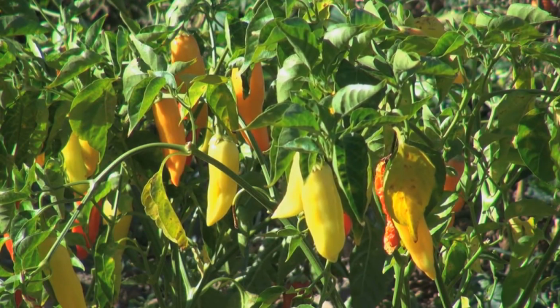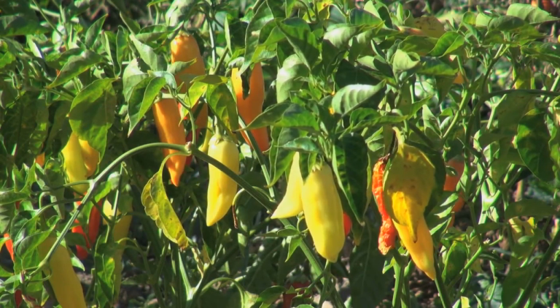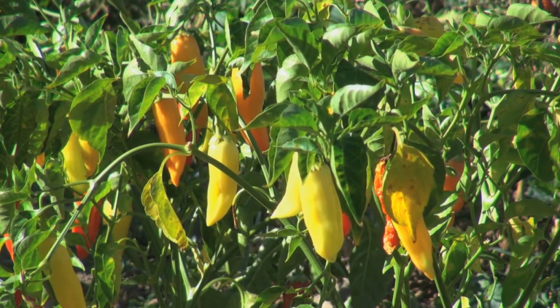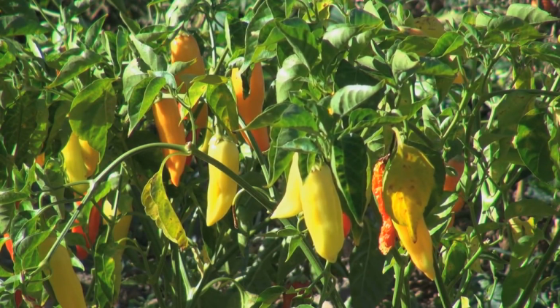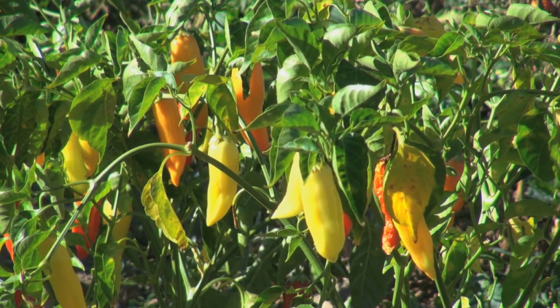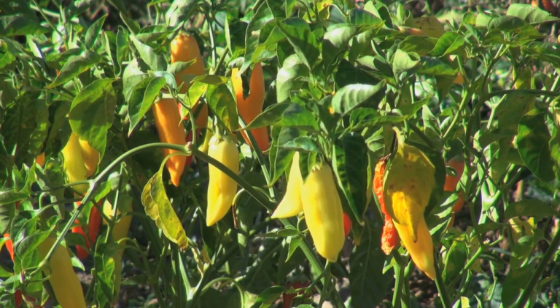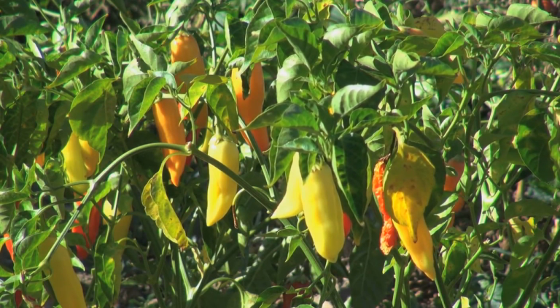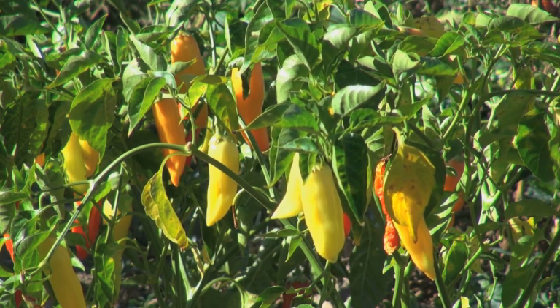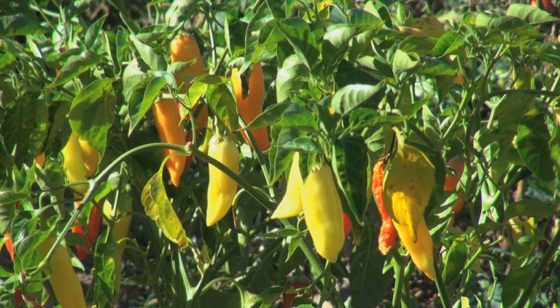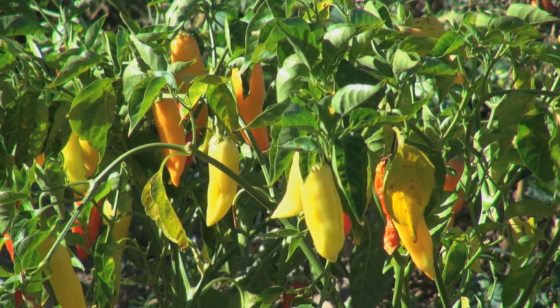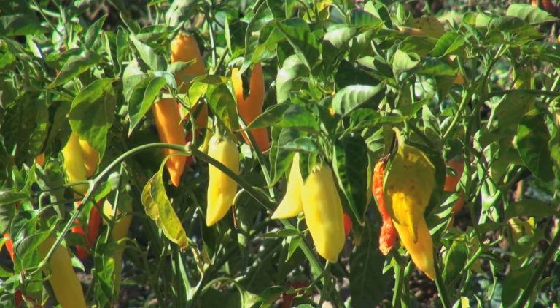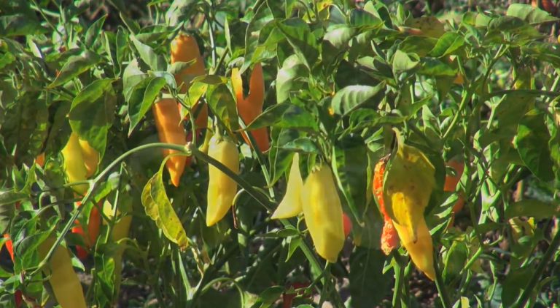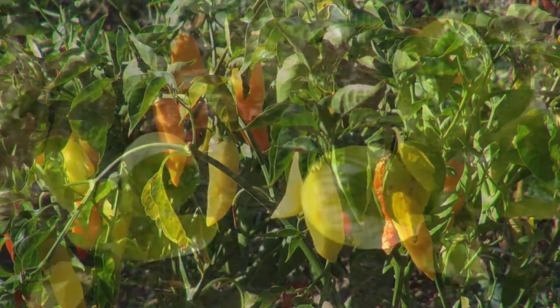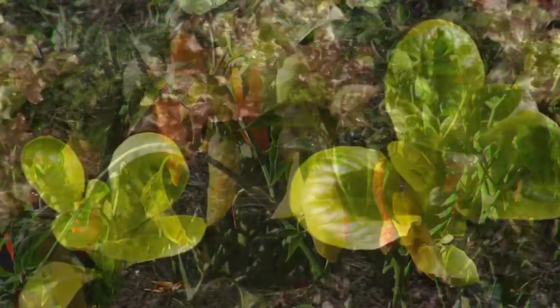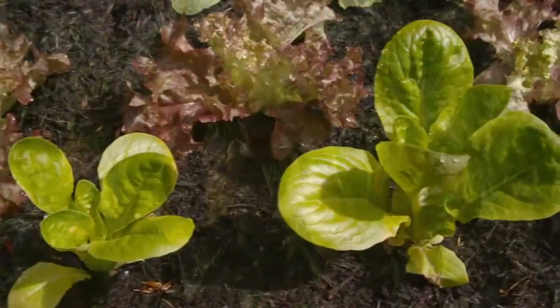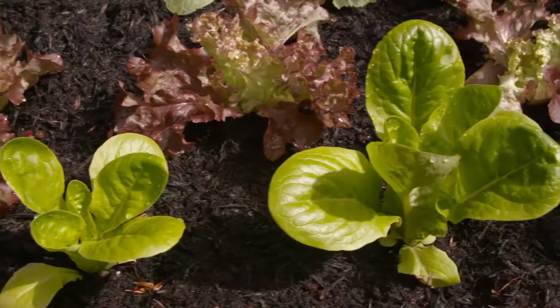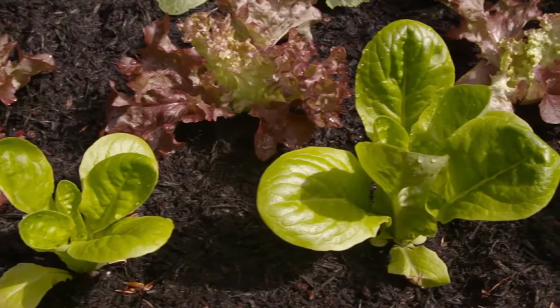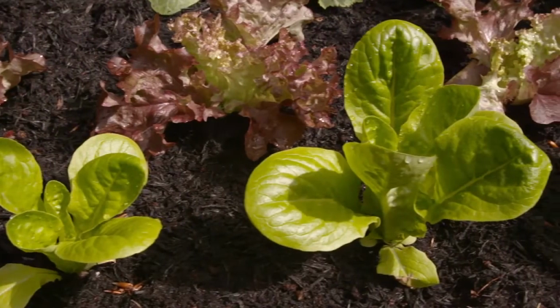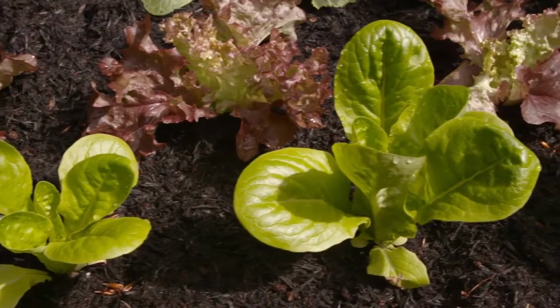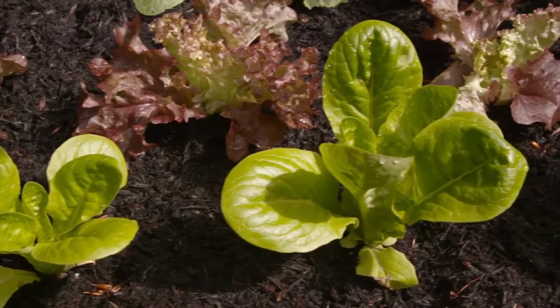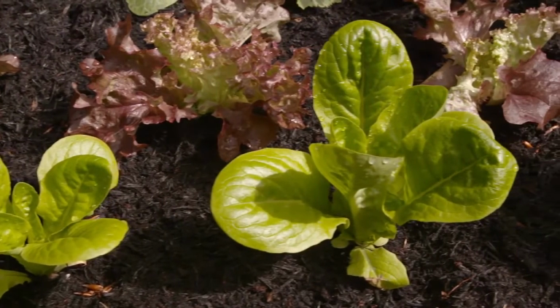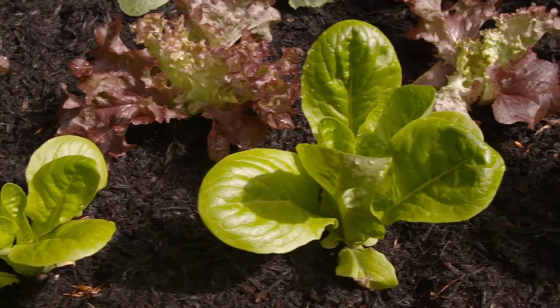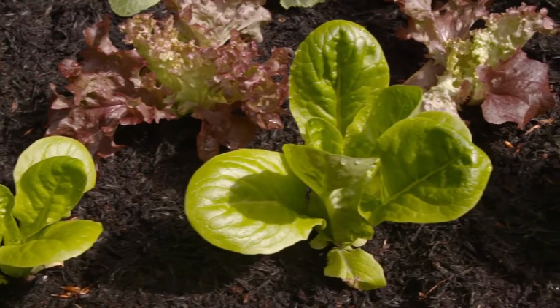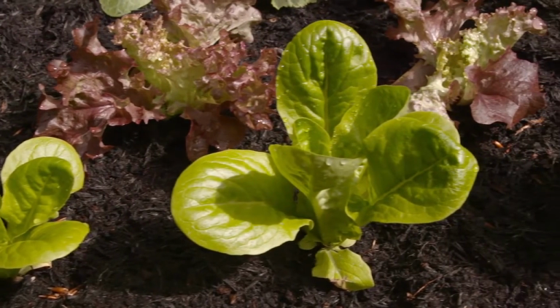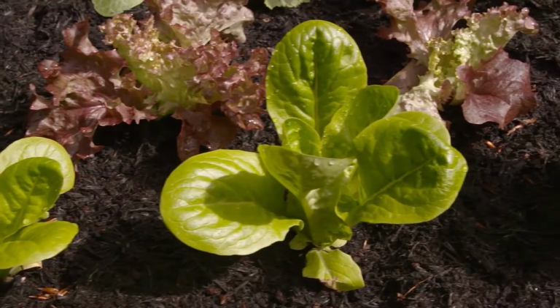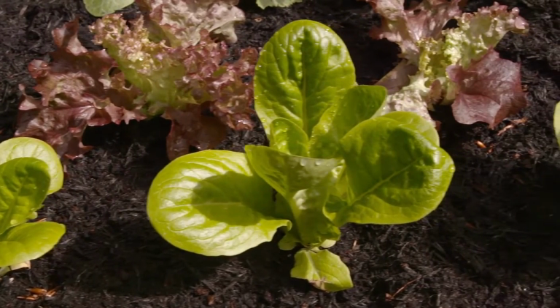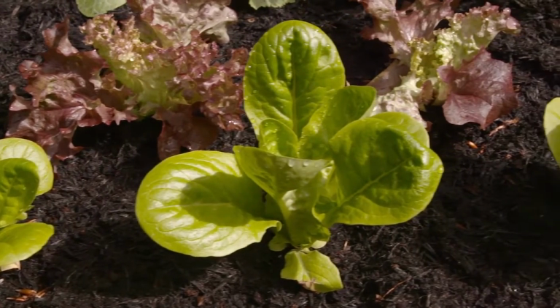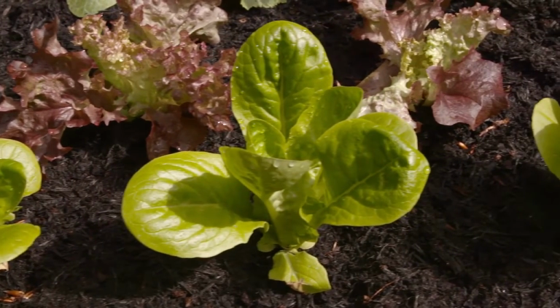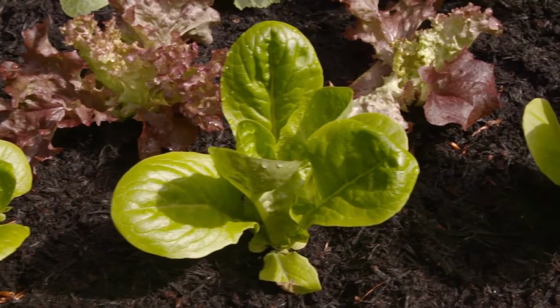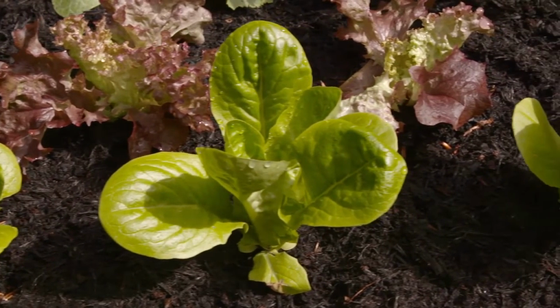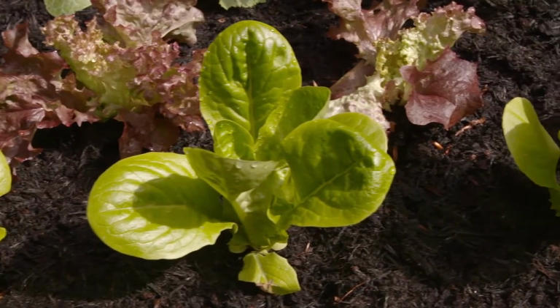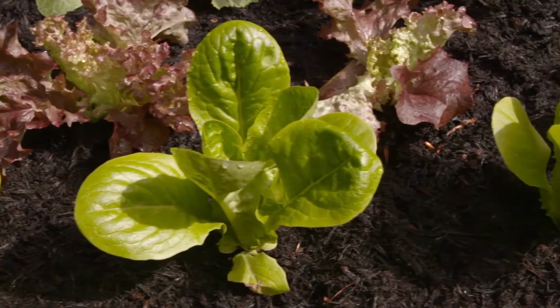The goal was to design a complete device that has the ability to support plants when the owner is away—a small ecosystem on the balcony.